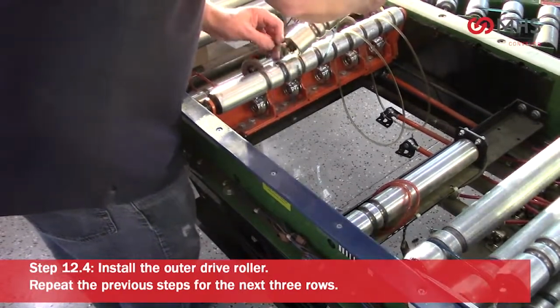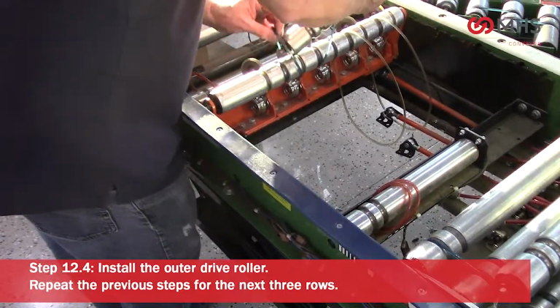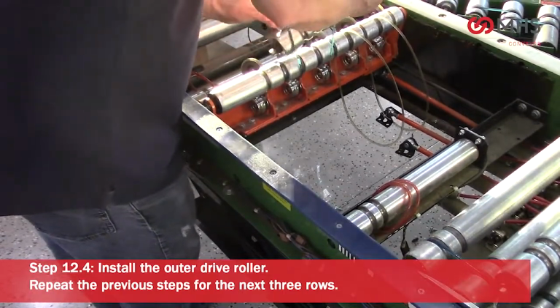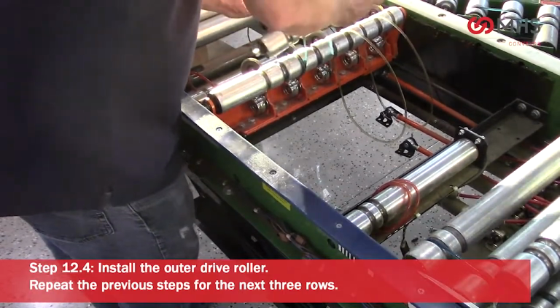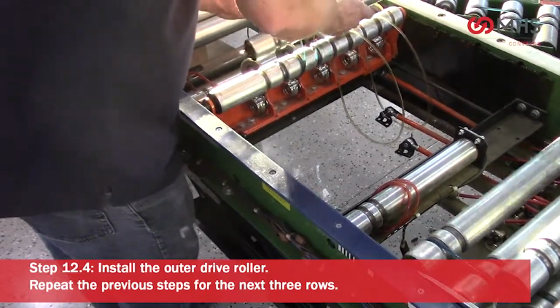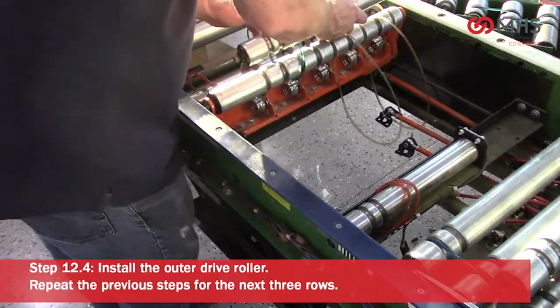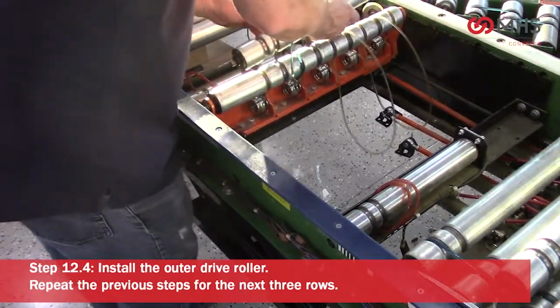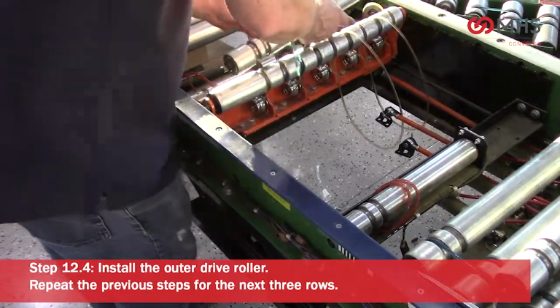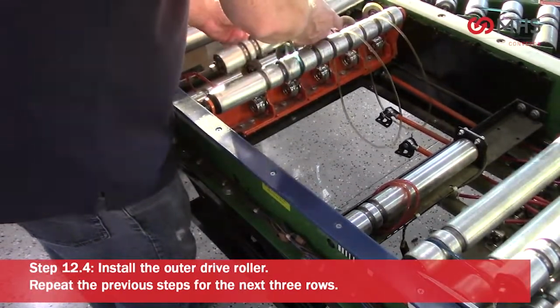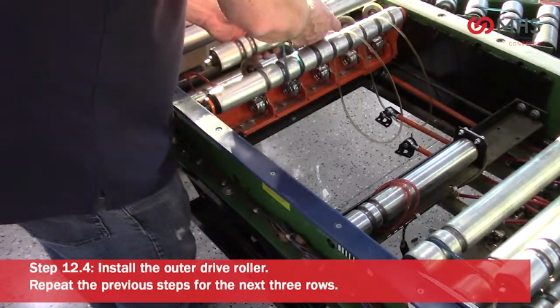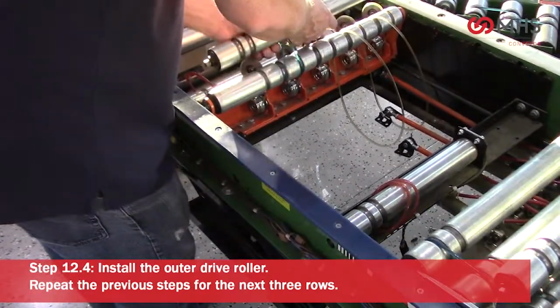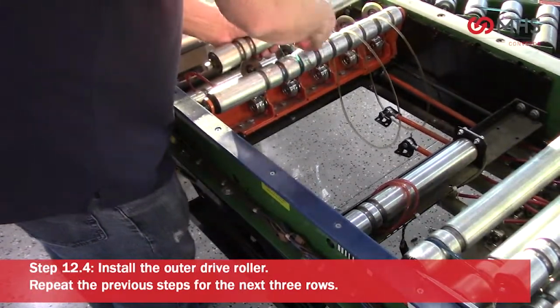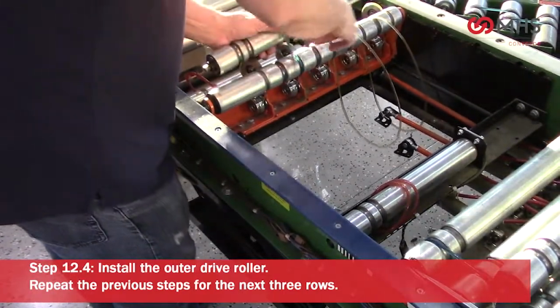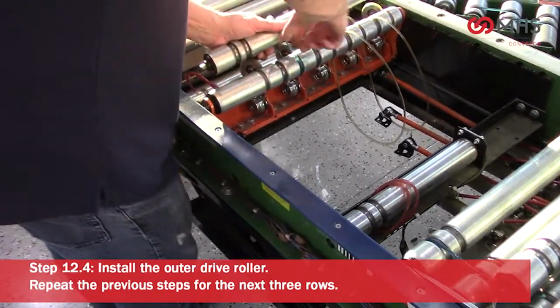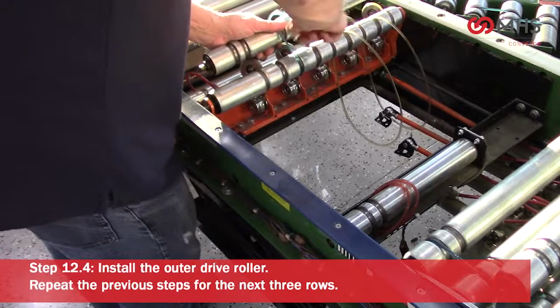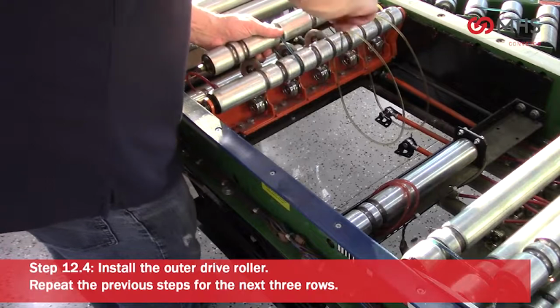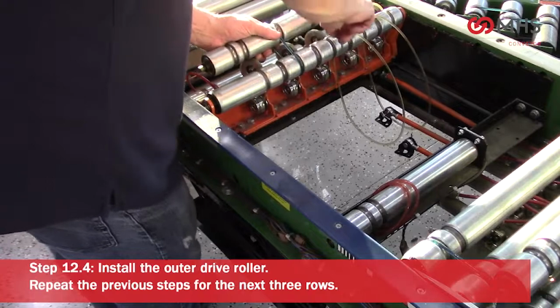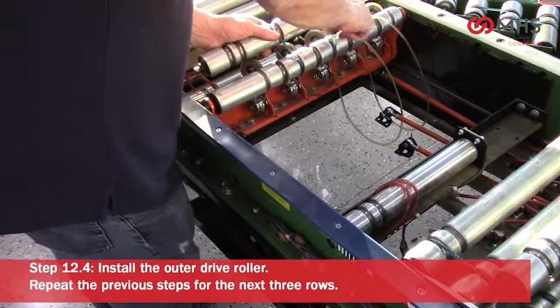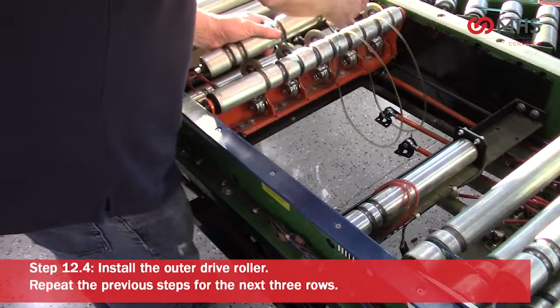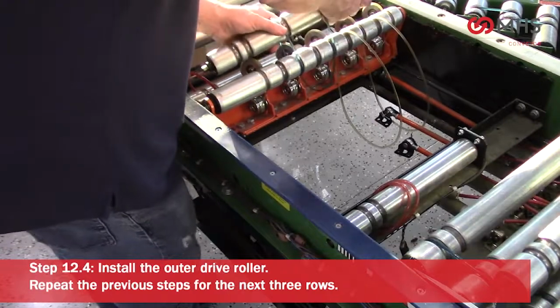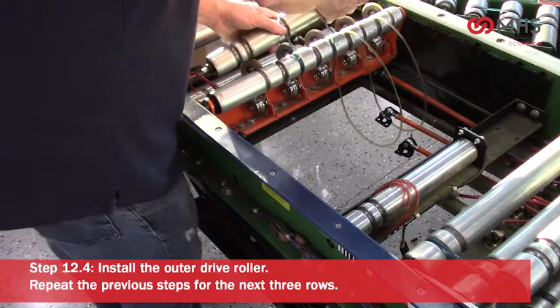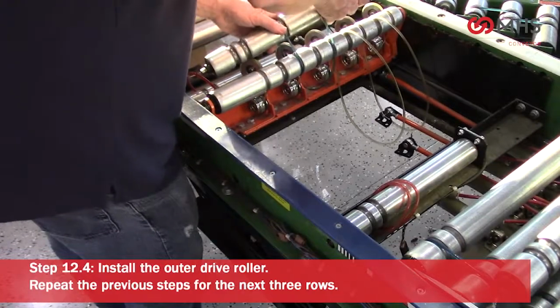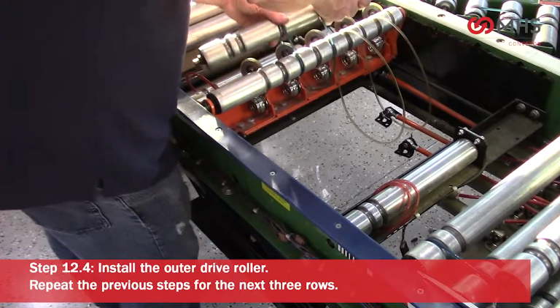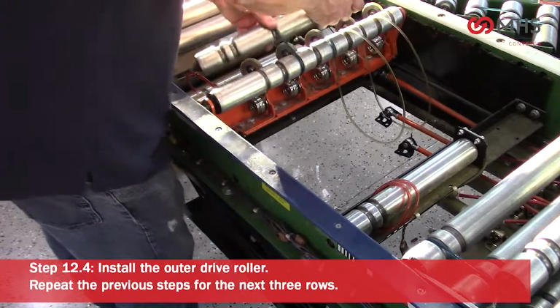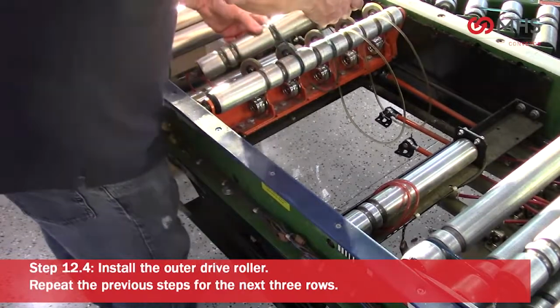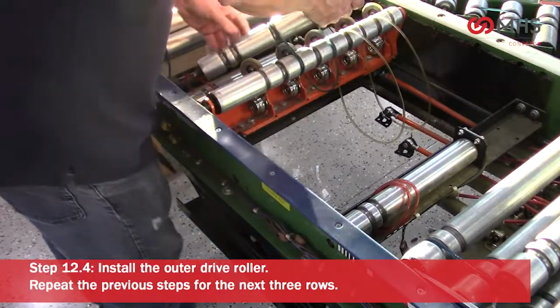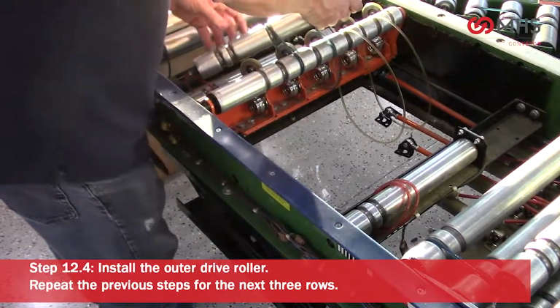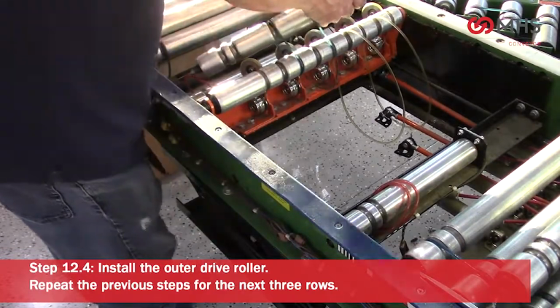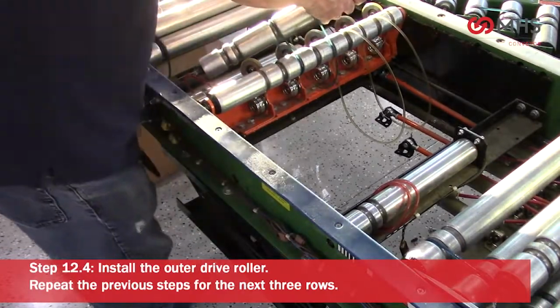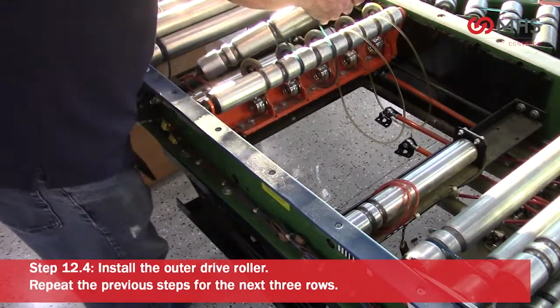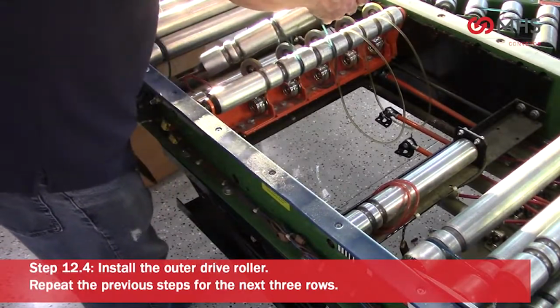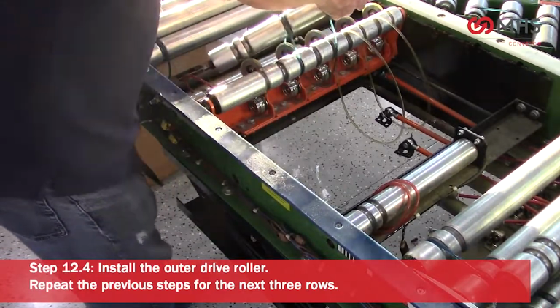Repeat the previous steps for the next three rows.